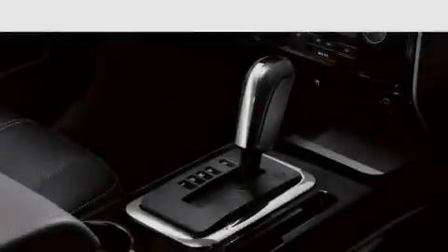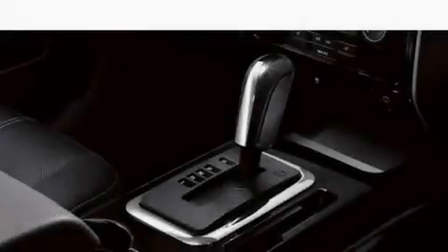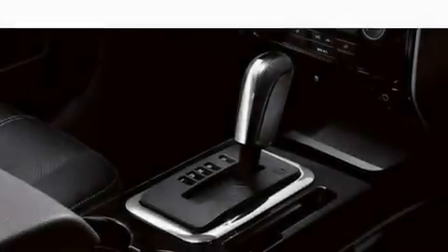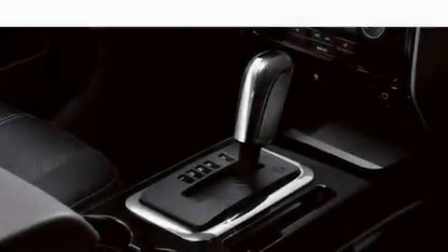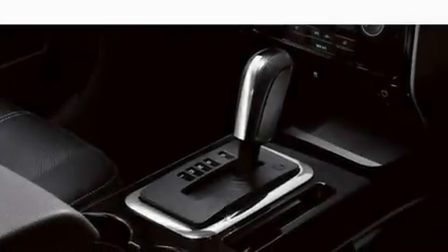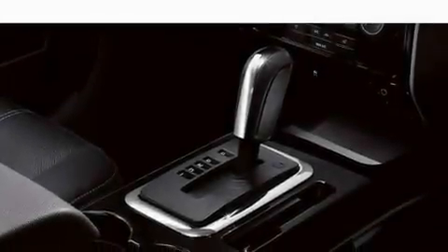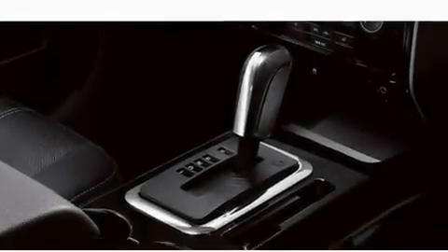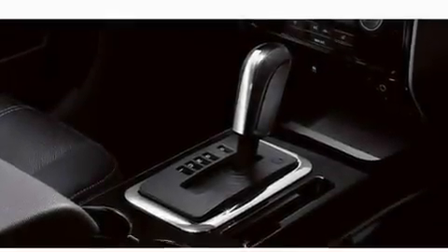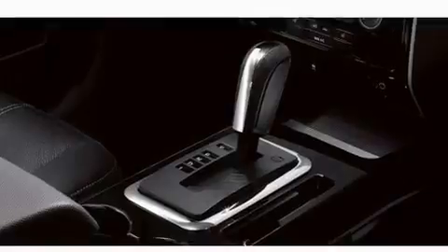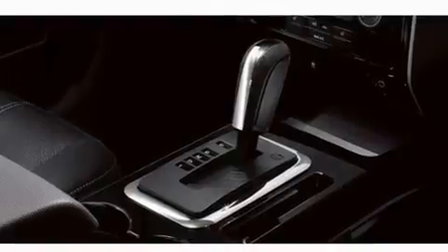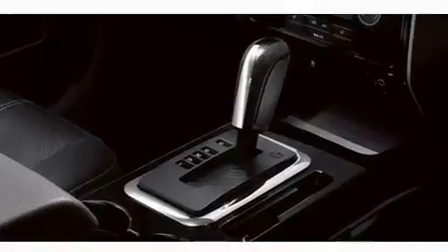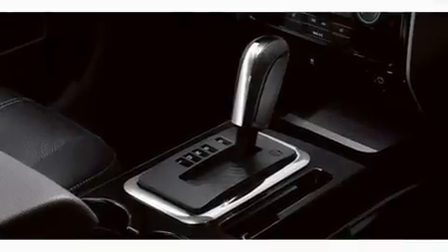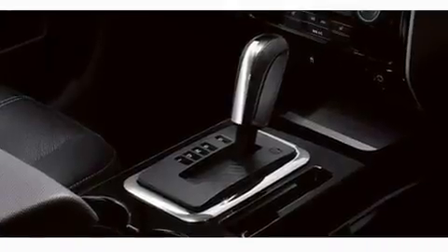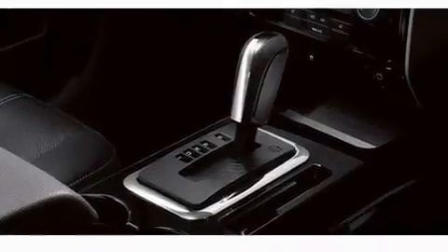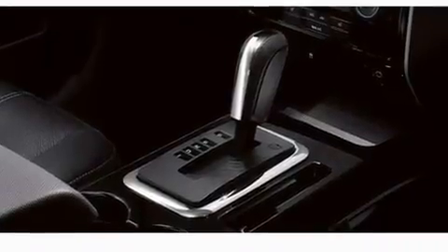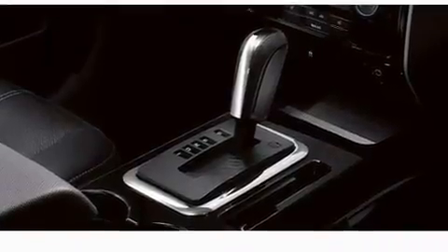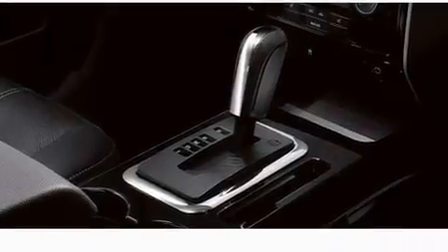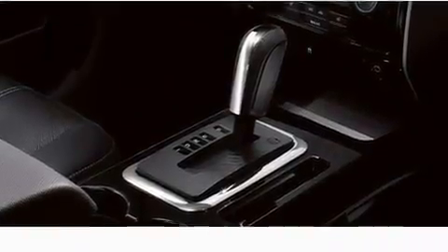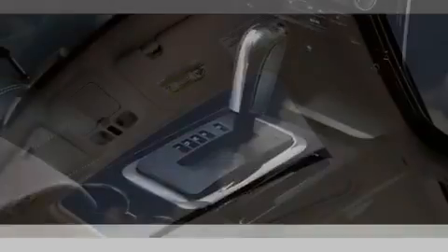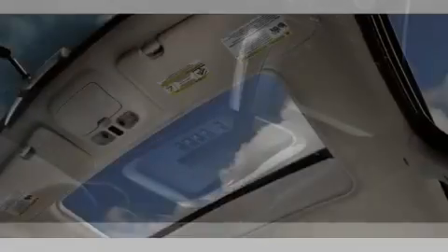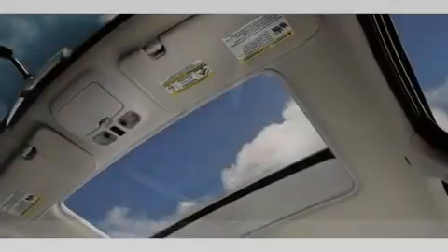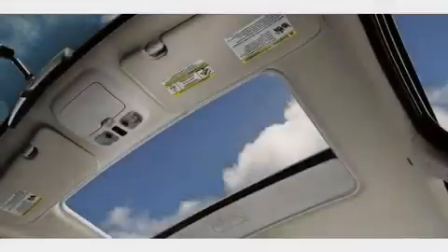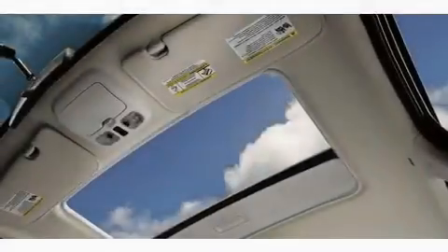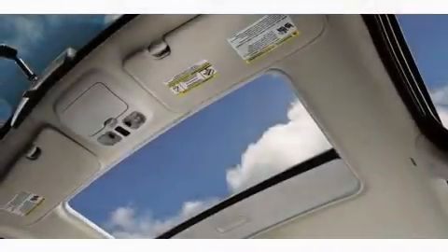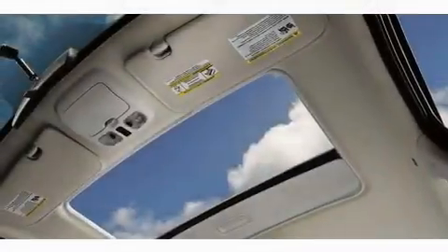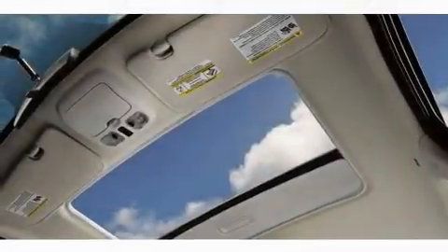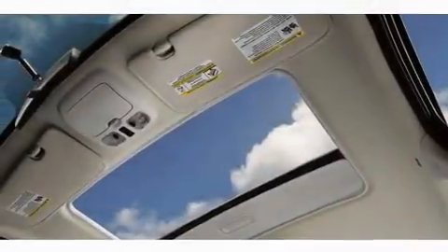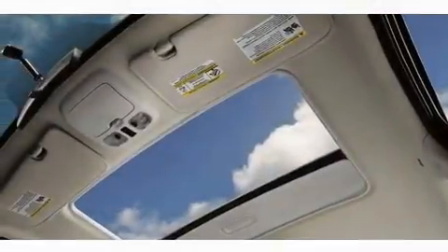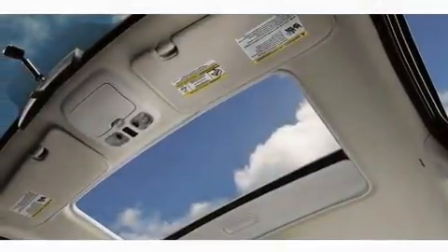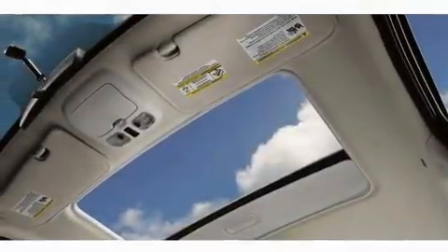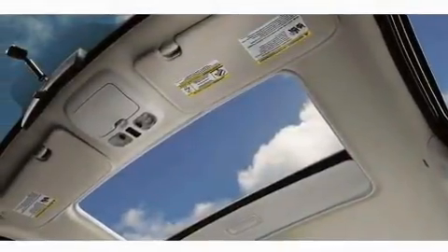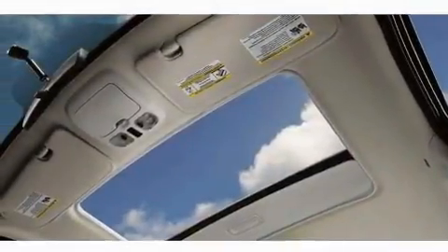Additional features include a chrome grille, a low tire pressure indicator, a rear window windshield wiper, and aluminum wheels.